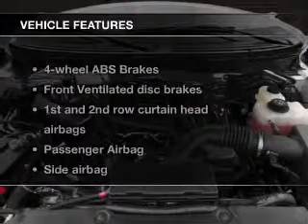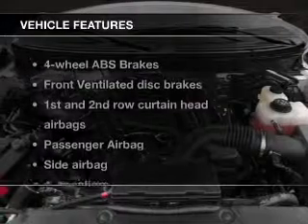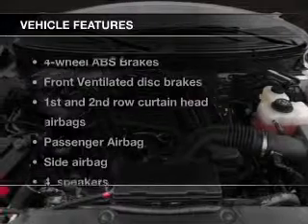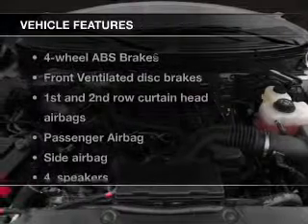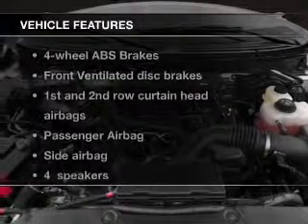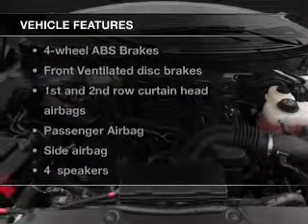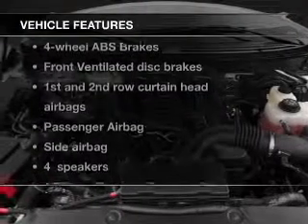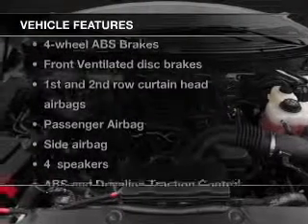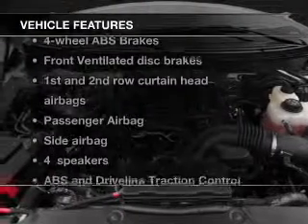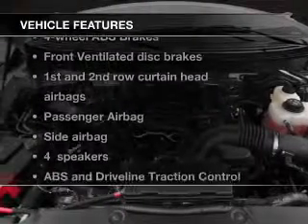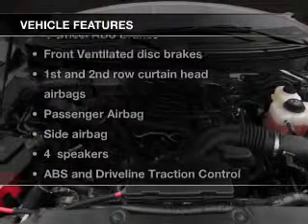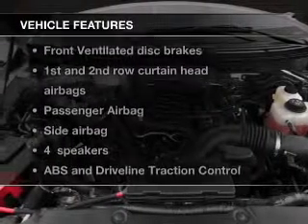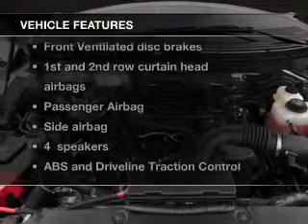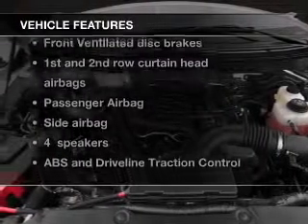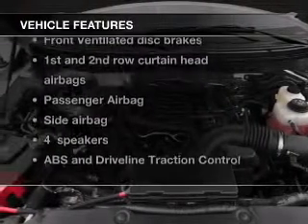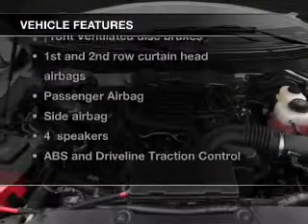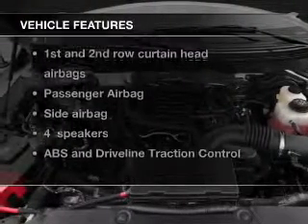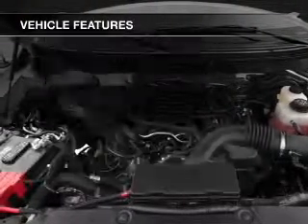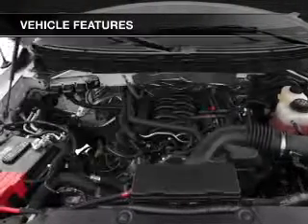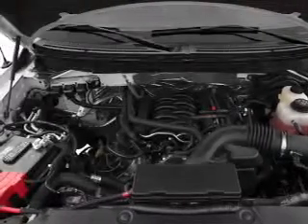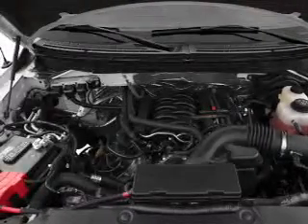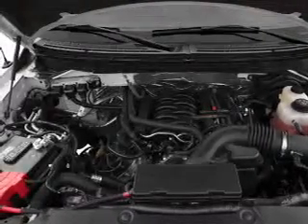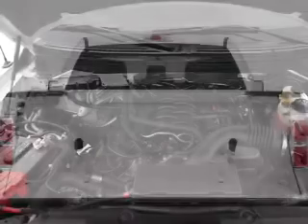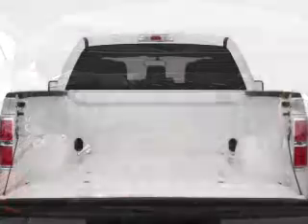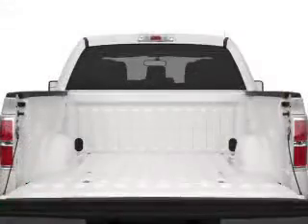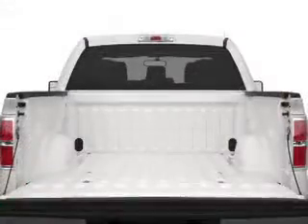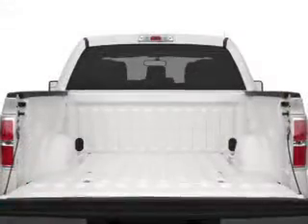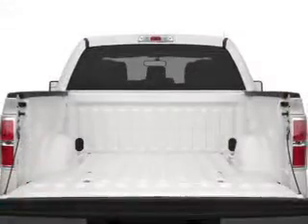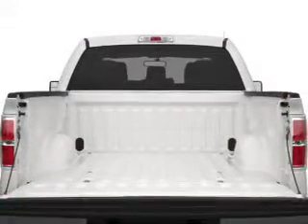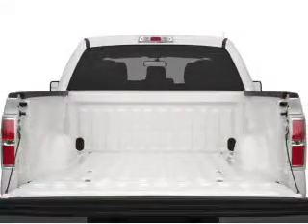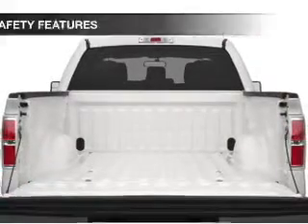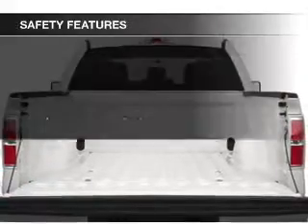The features include split rear seats, privacy glass, and power steering.